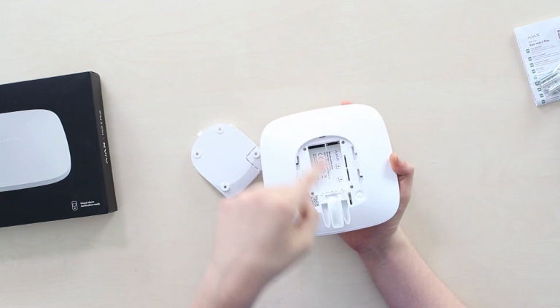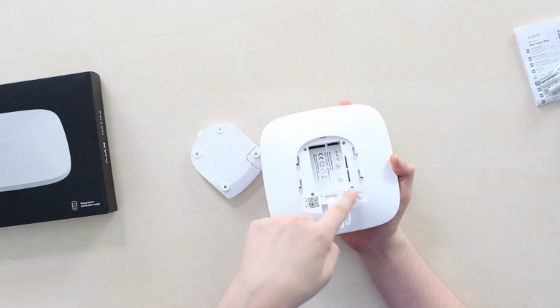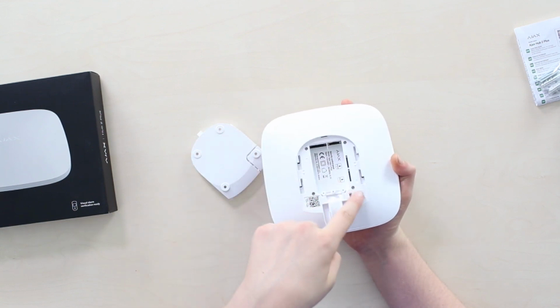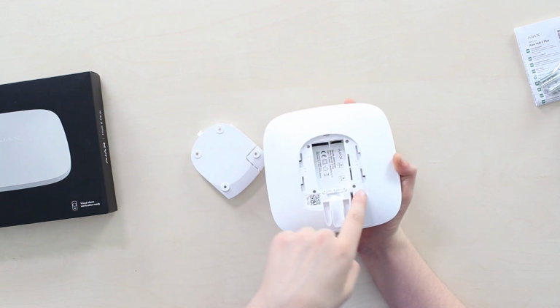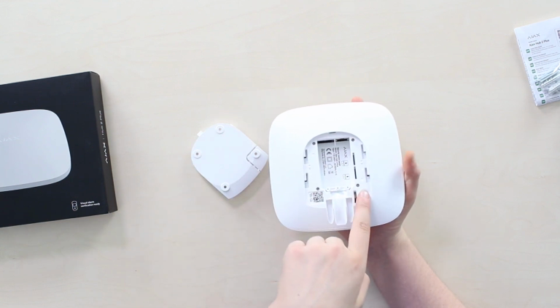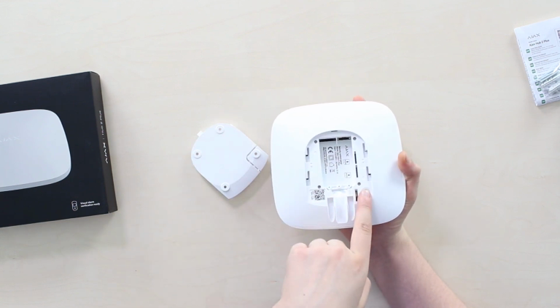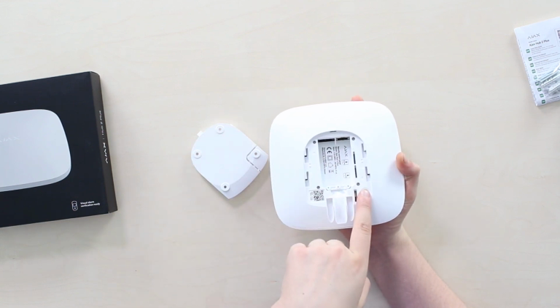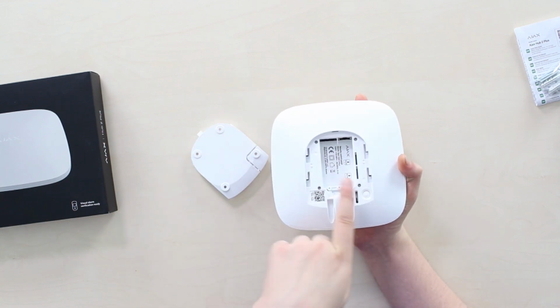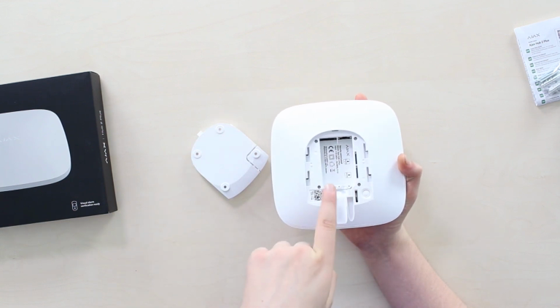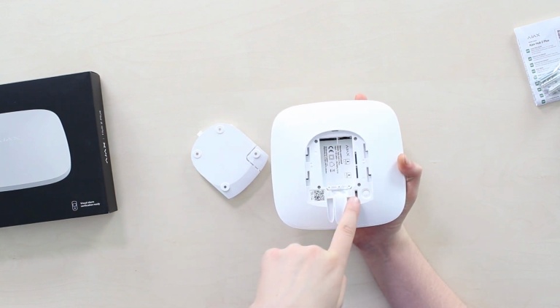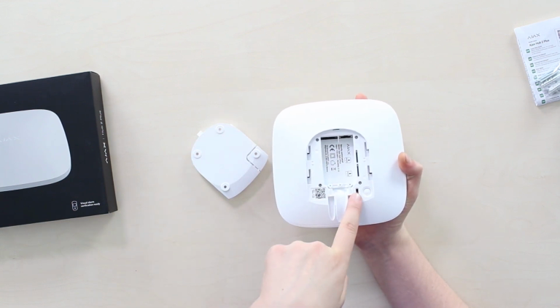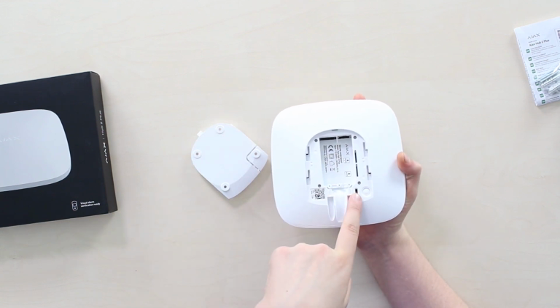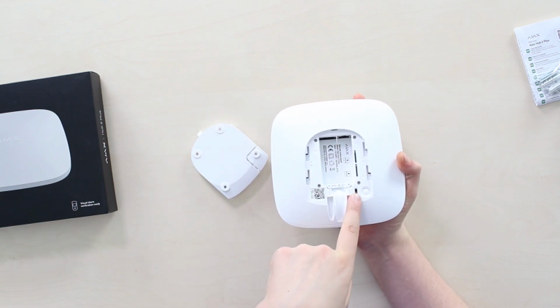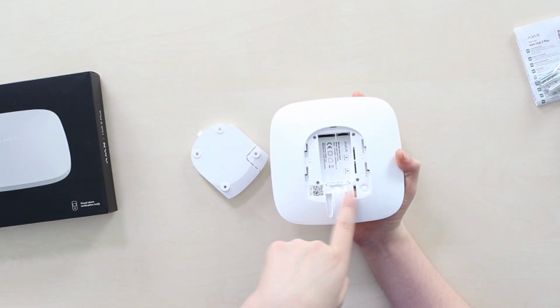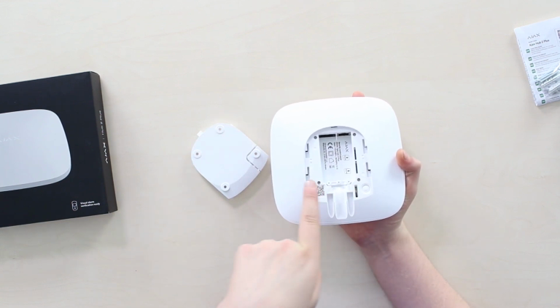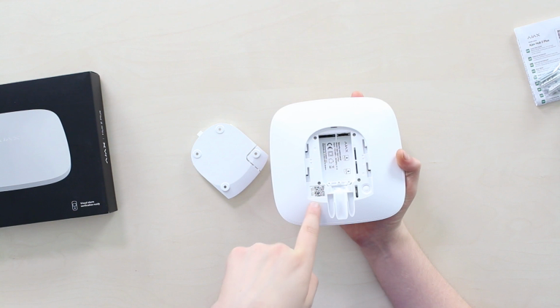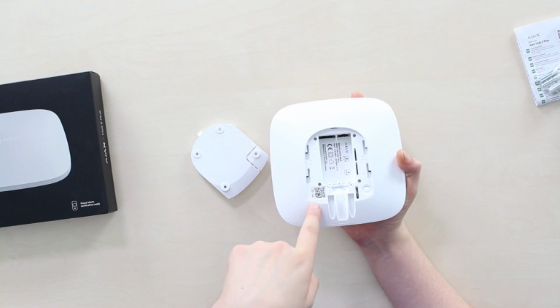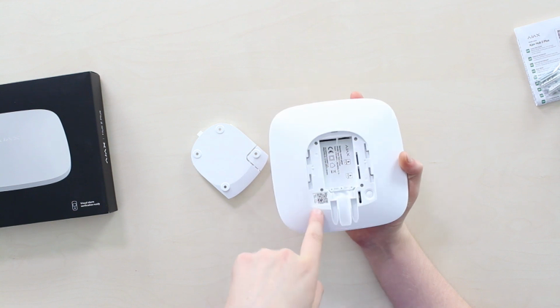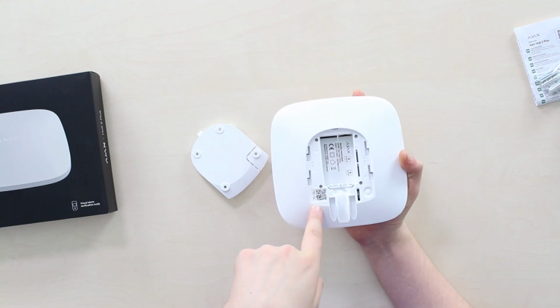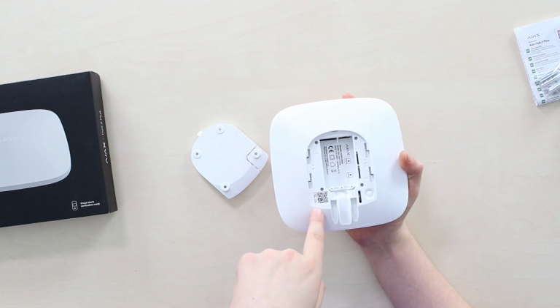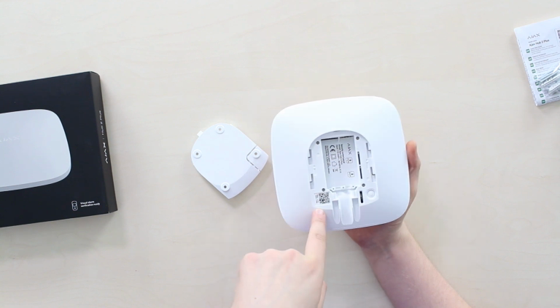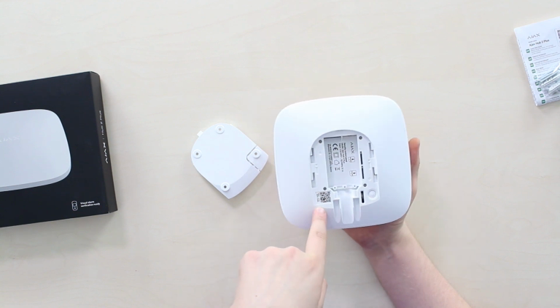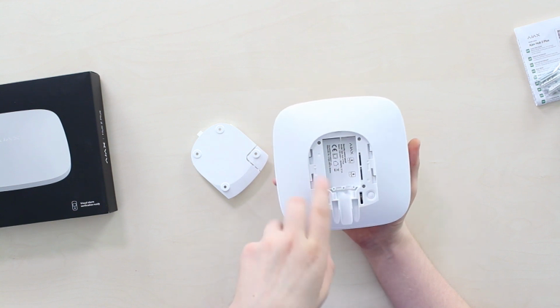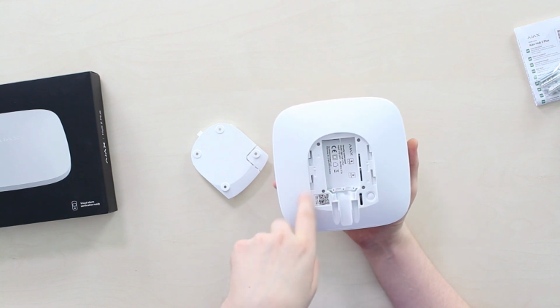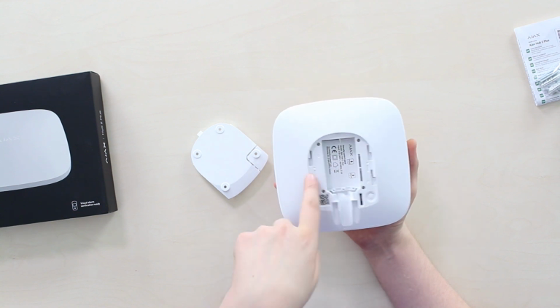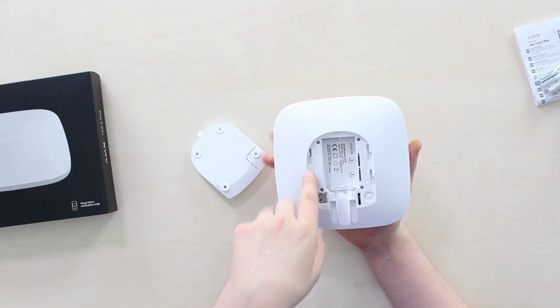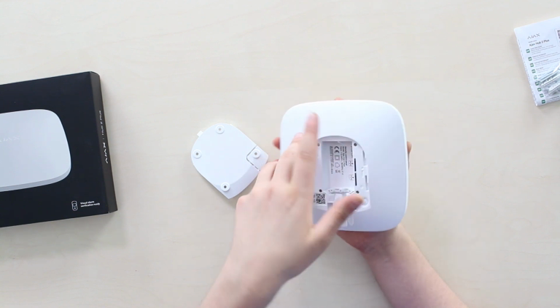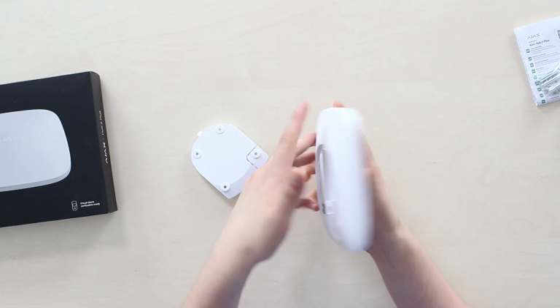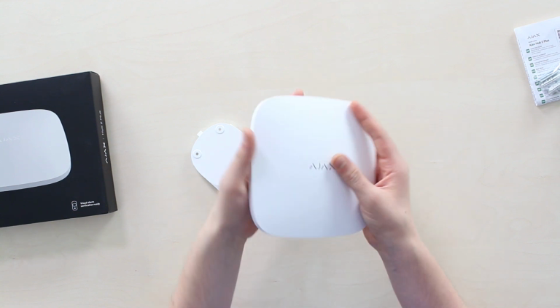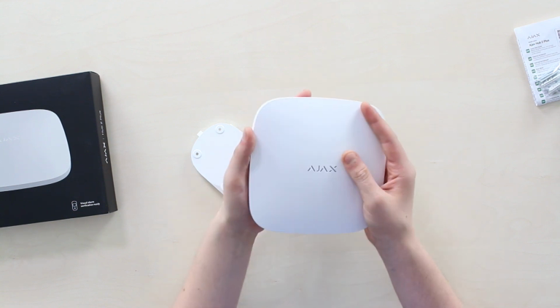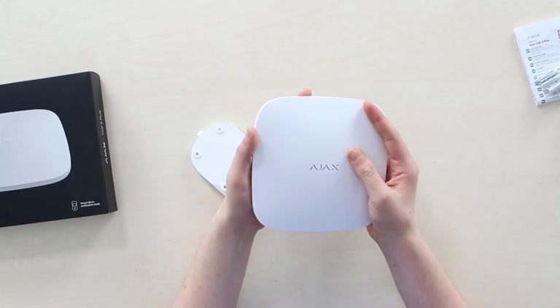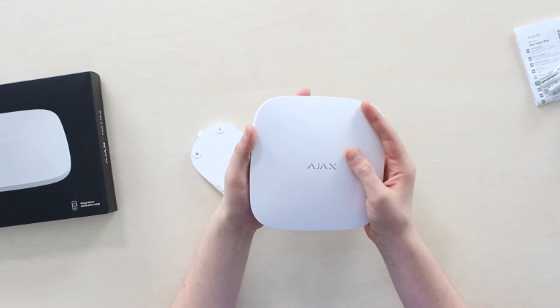This is the power button, tamper button, and the QR code to activate the Hub in the phone app.